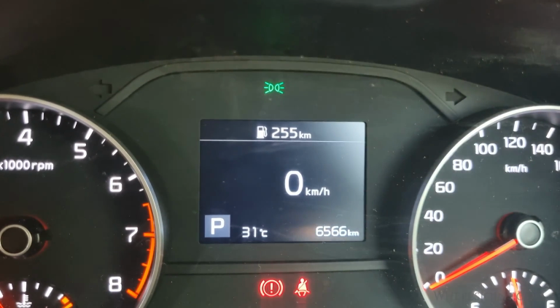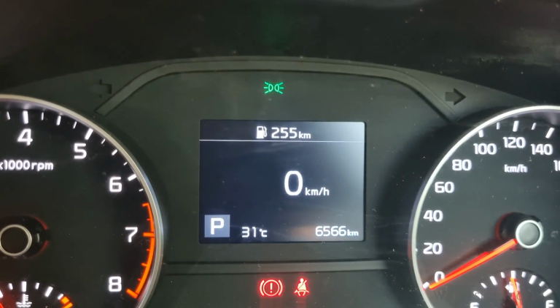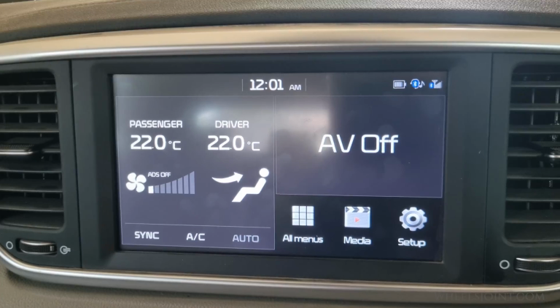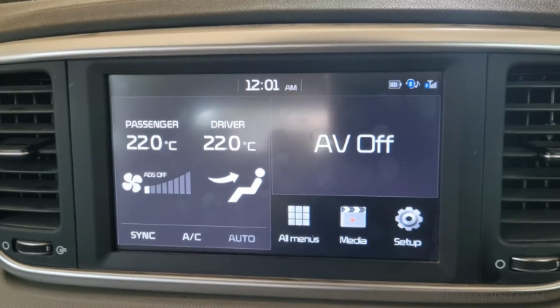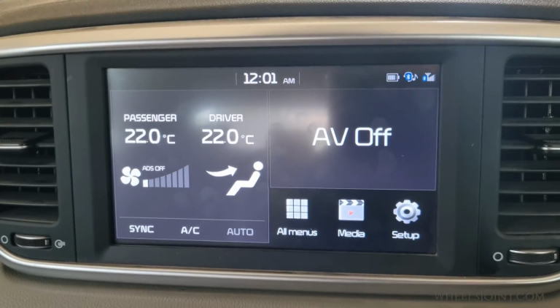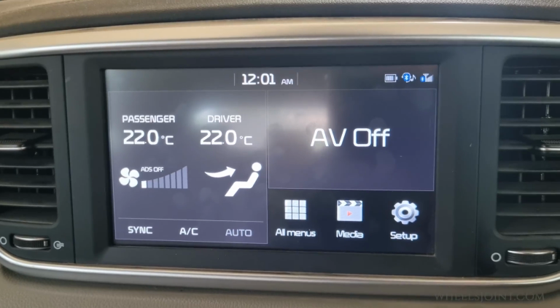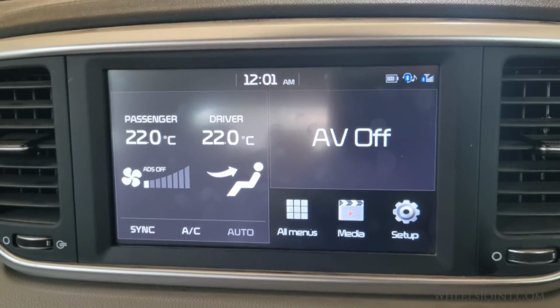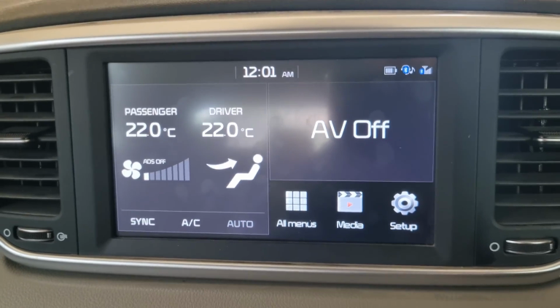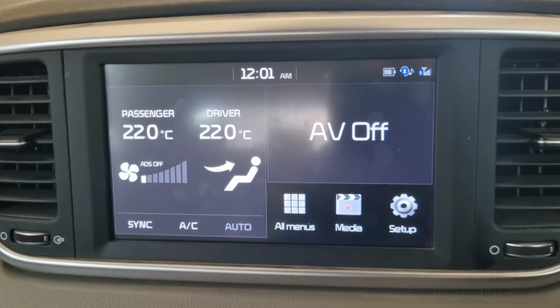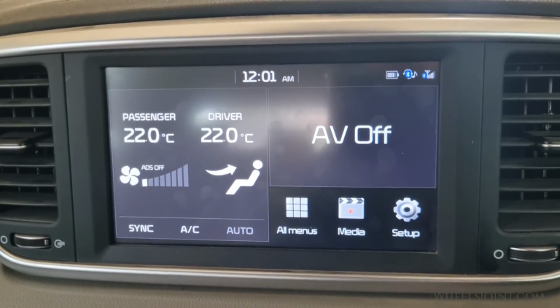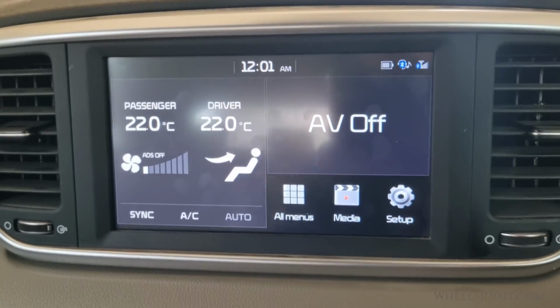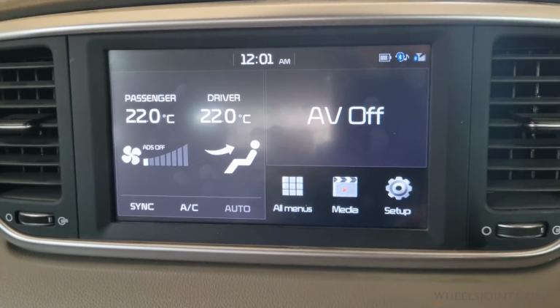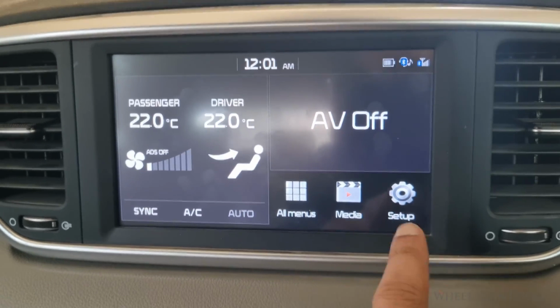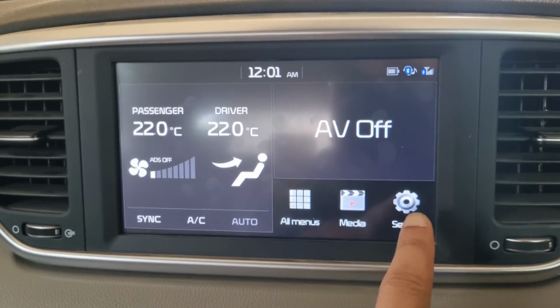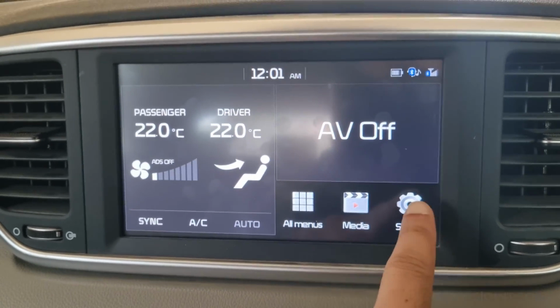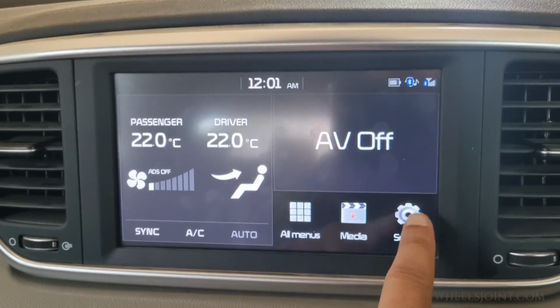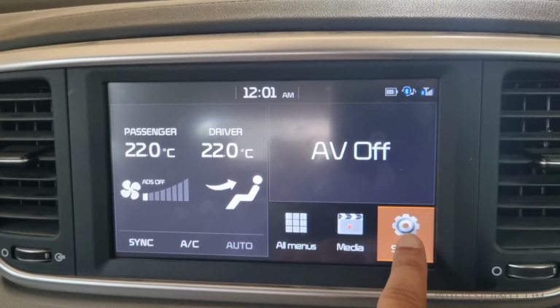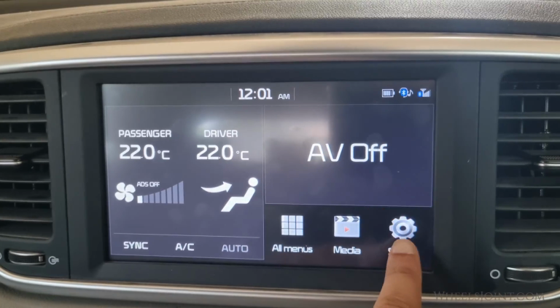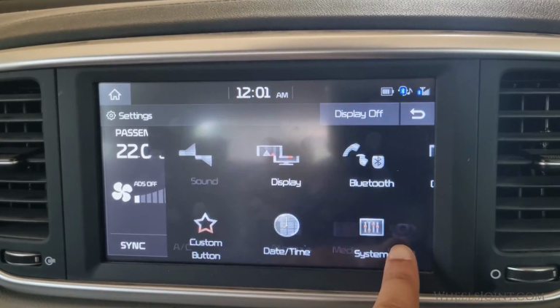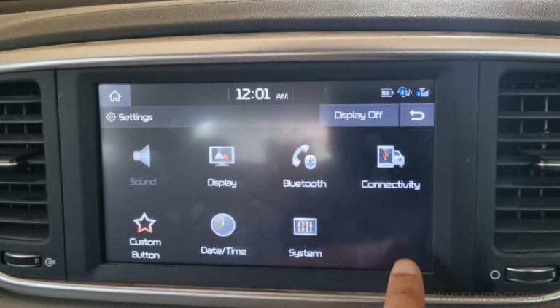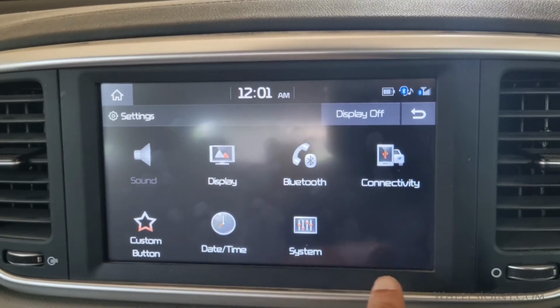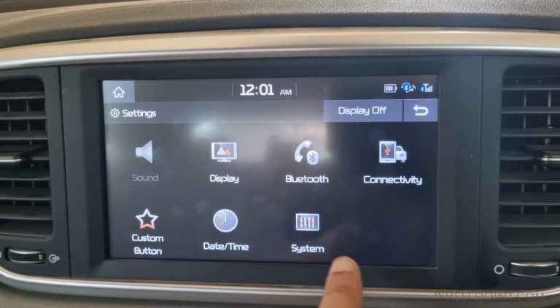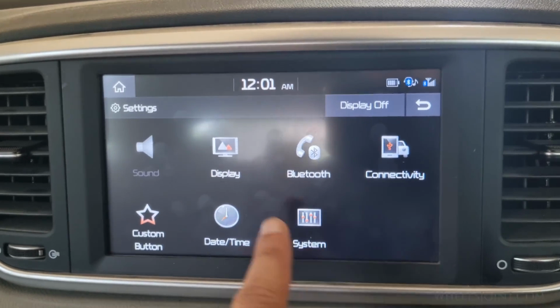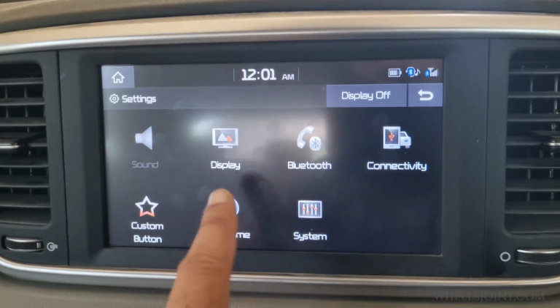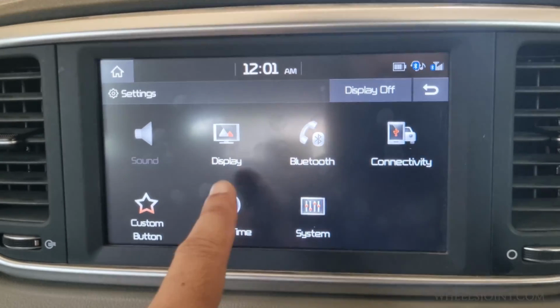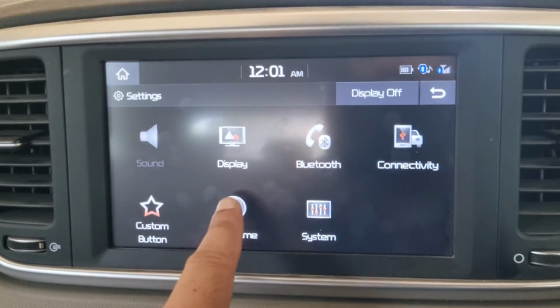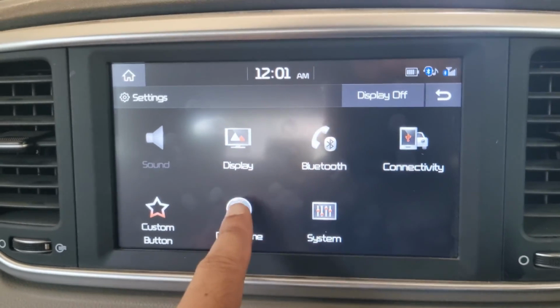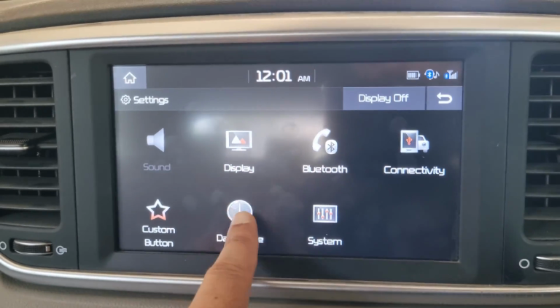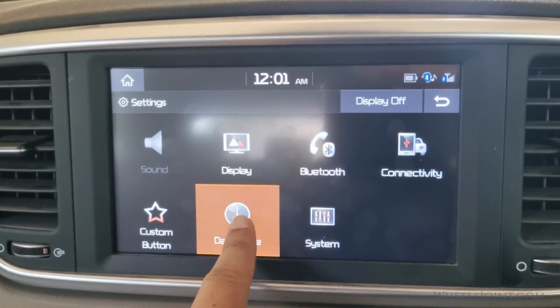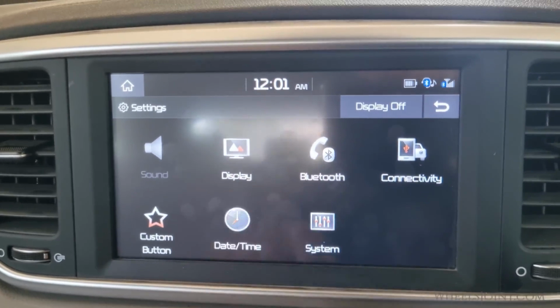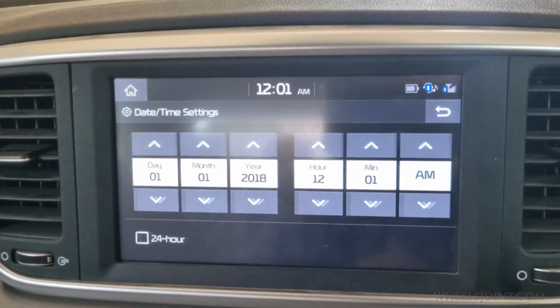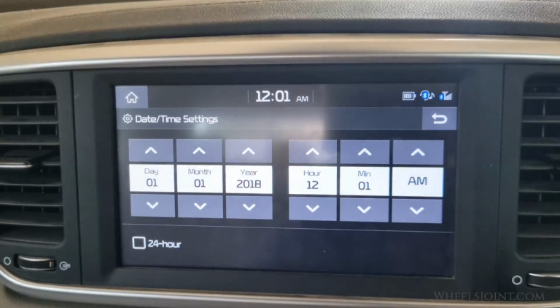The power to the infotainment system was also cut off, so we'll have to readjust the date and time.